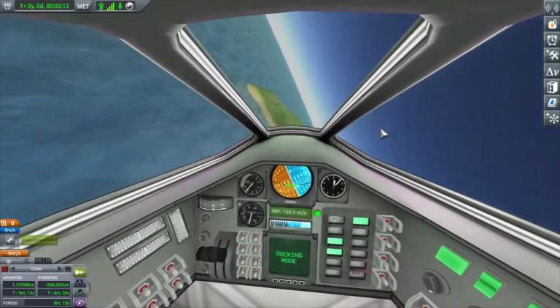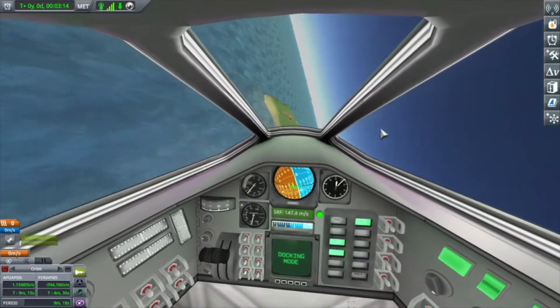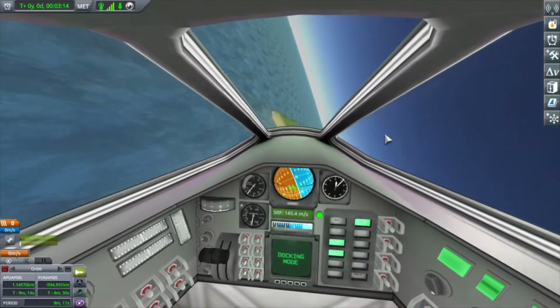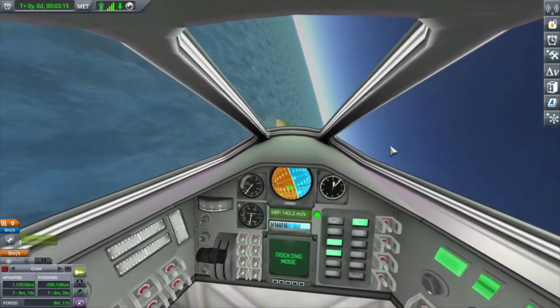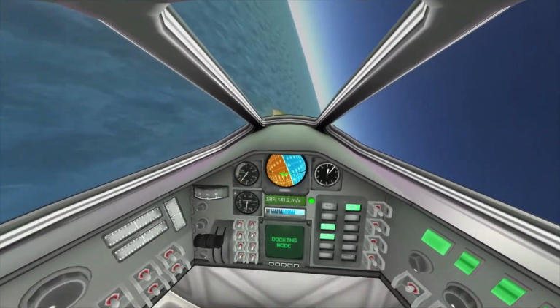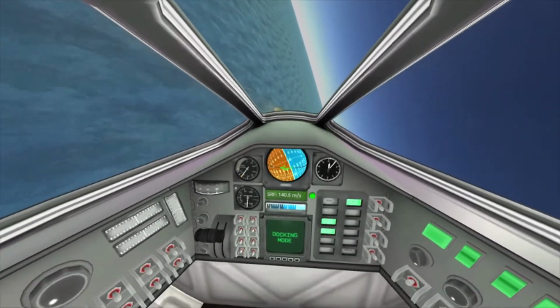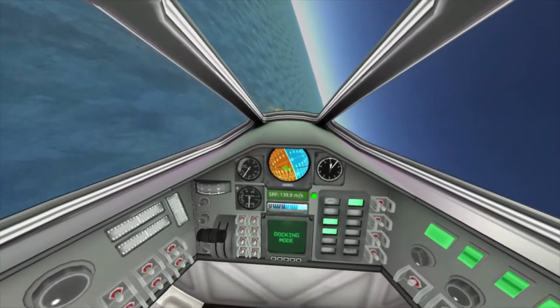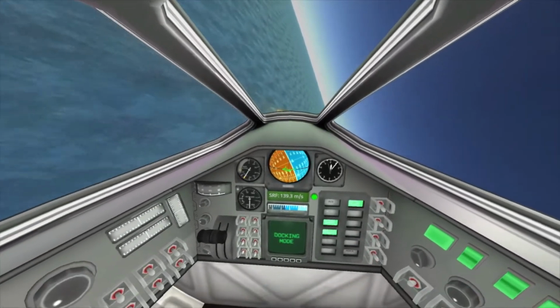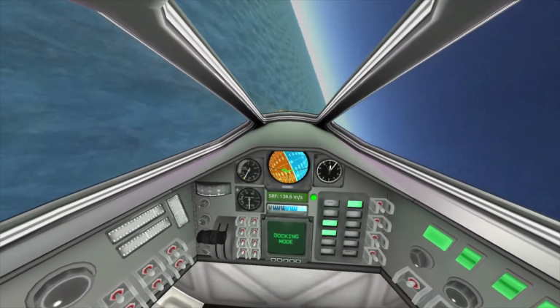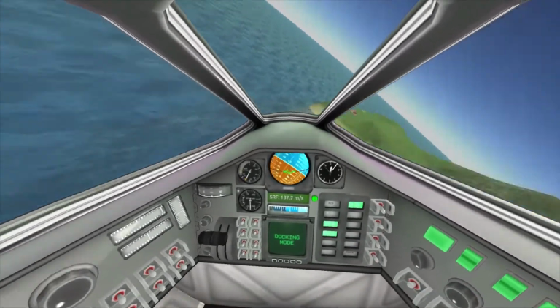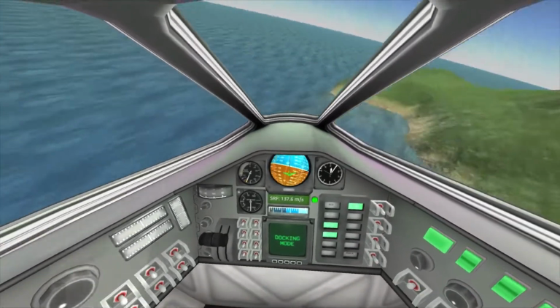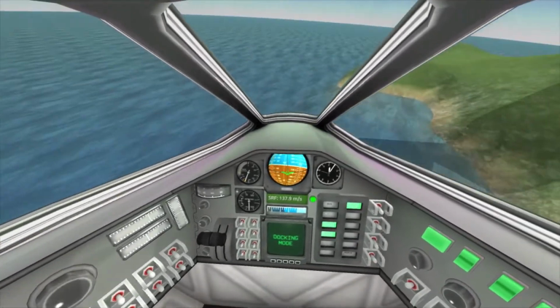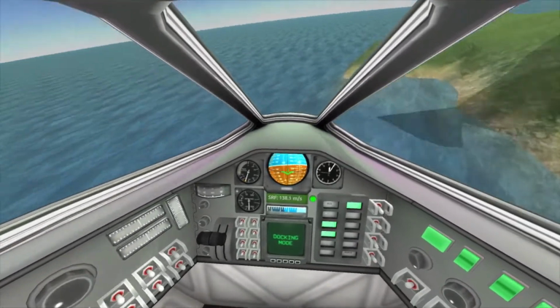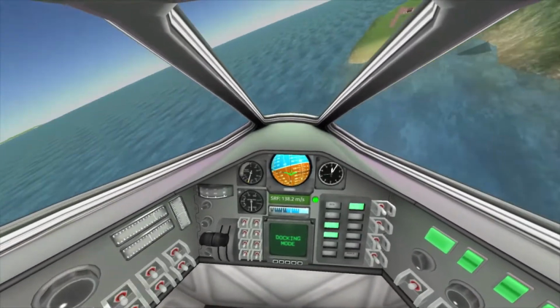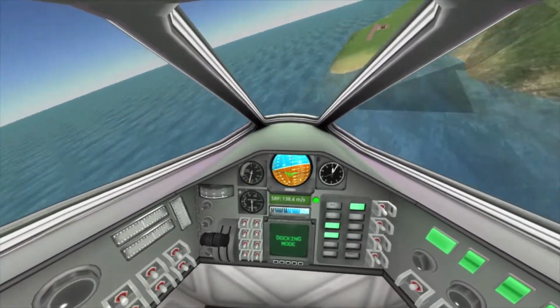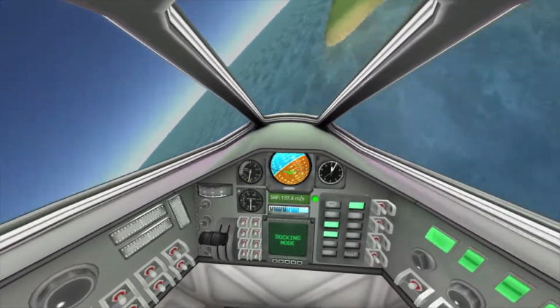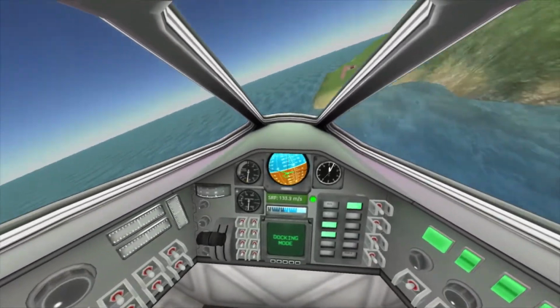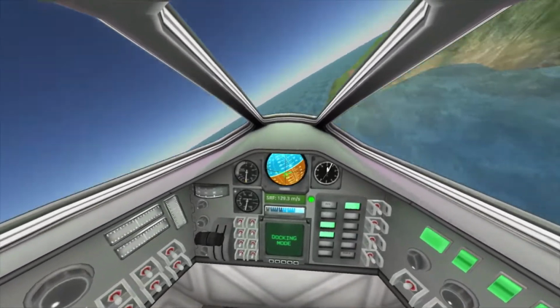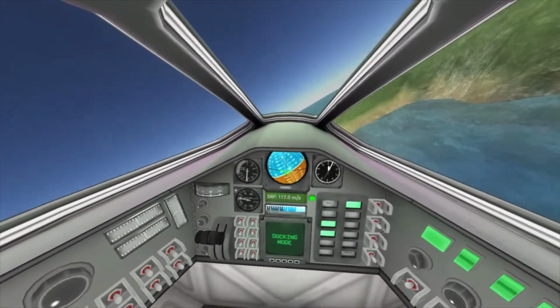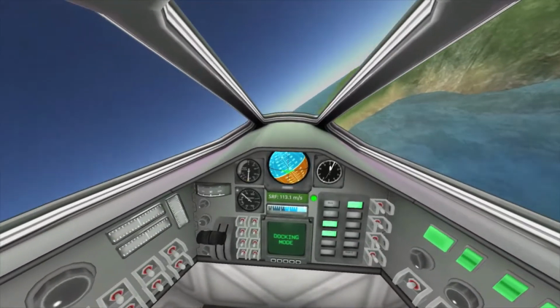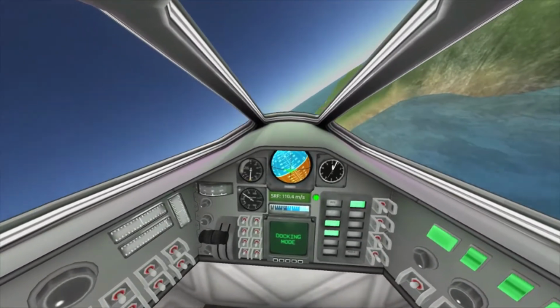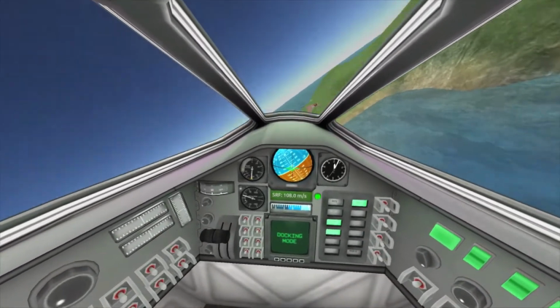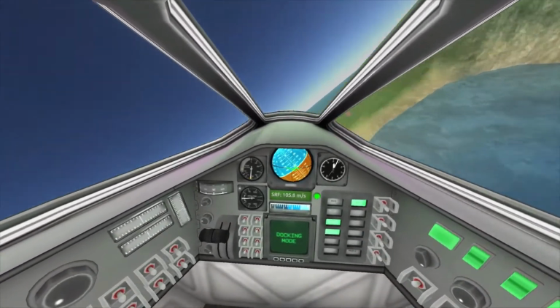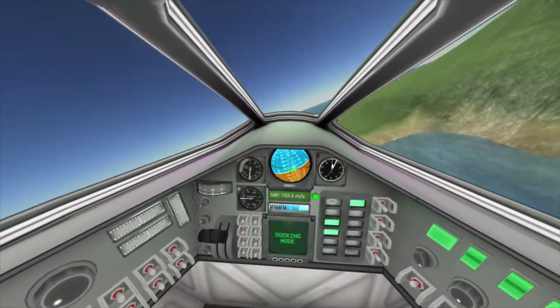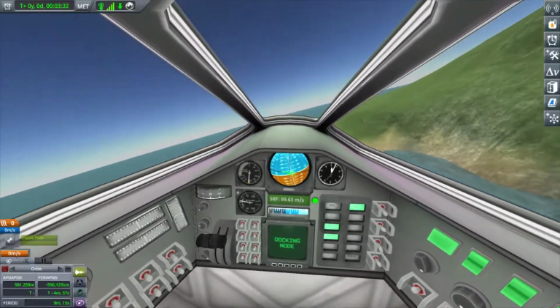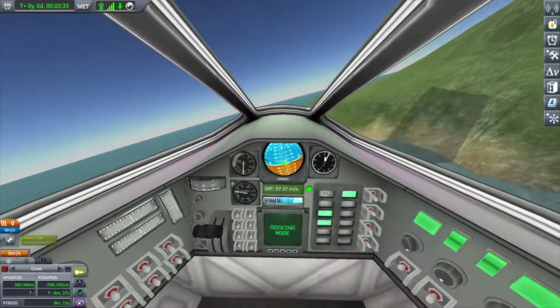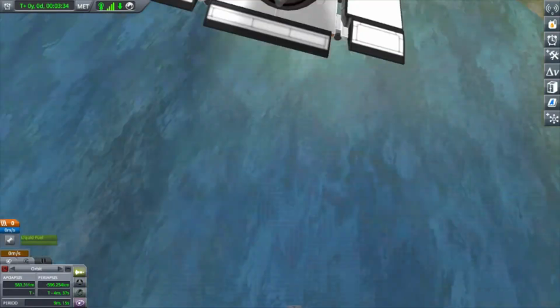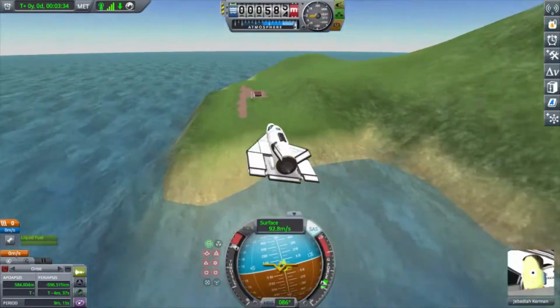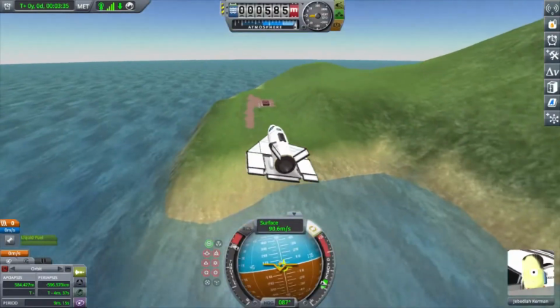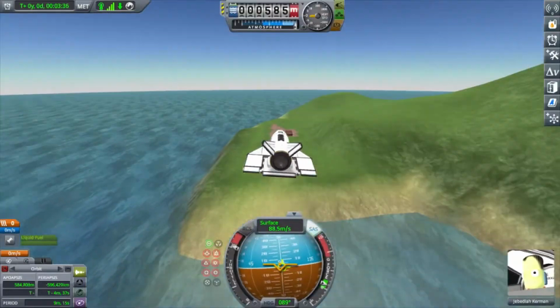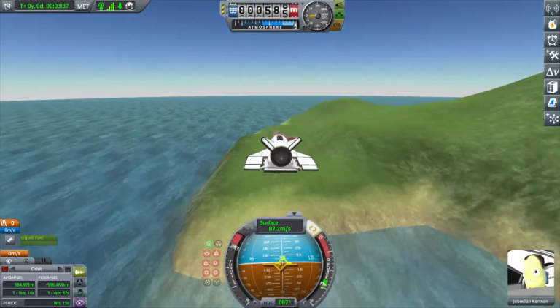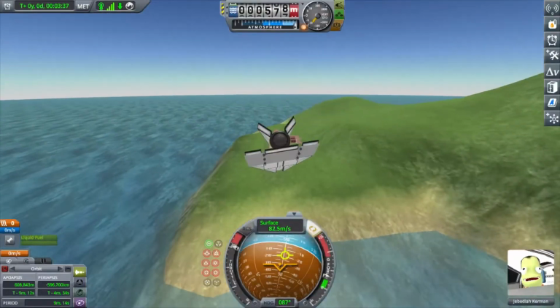I'm probably going to try to take off and land a couple times. Let's go back to the hangar and do some modifications.